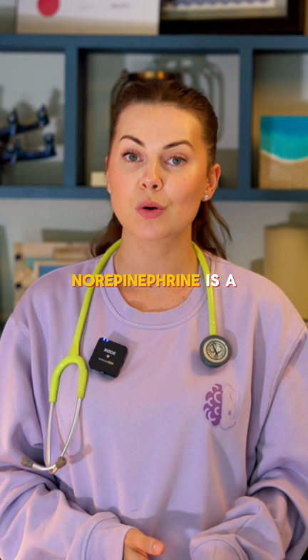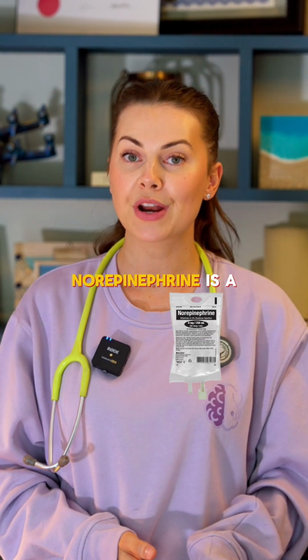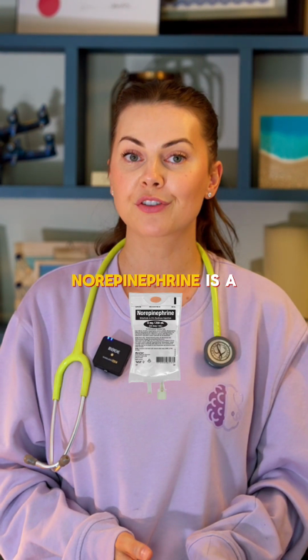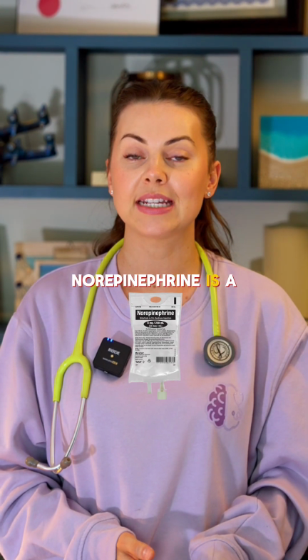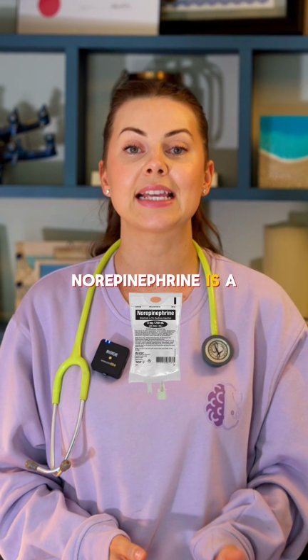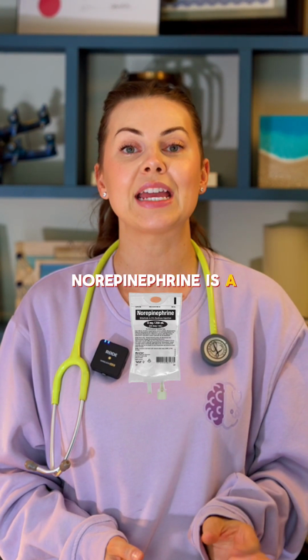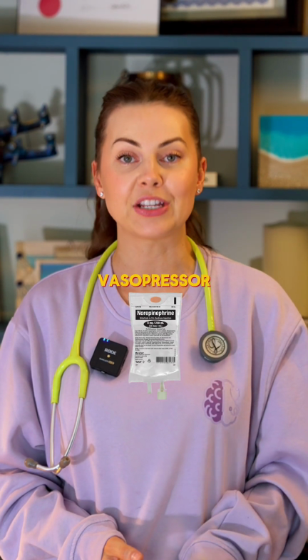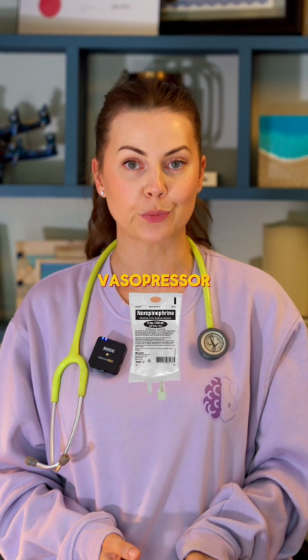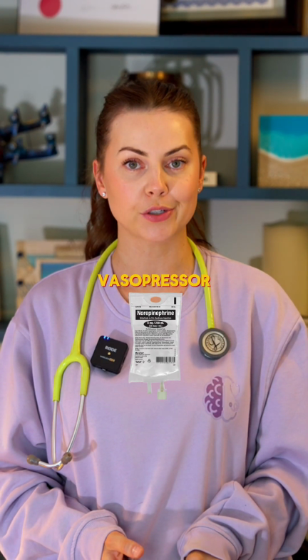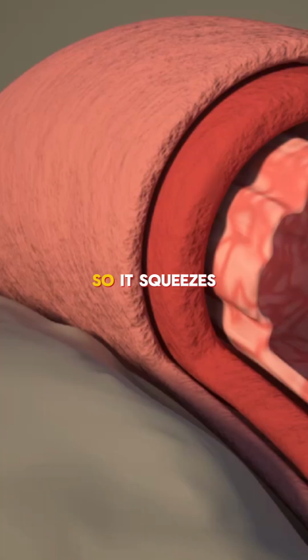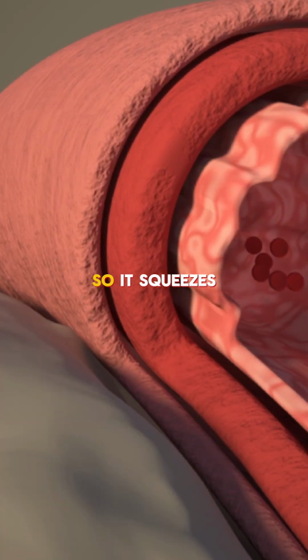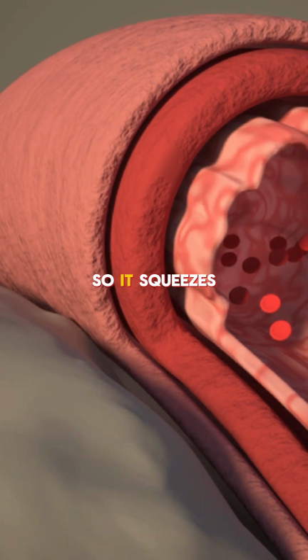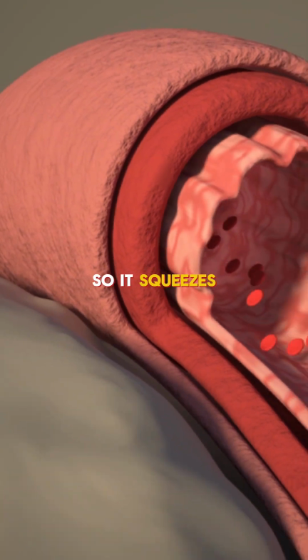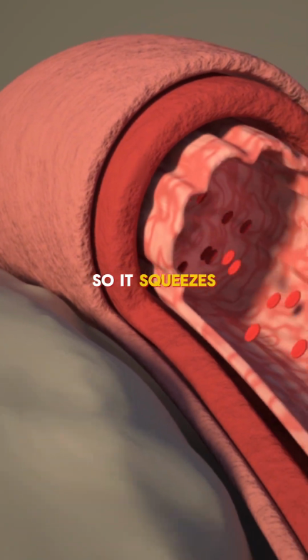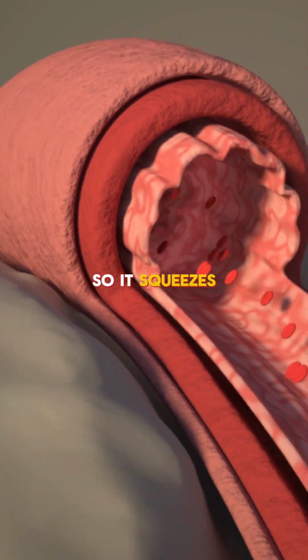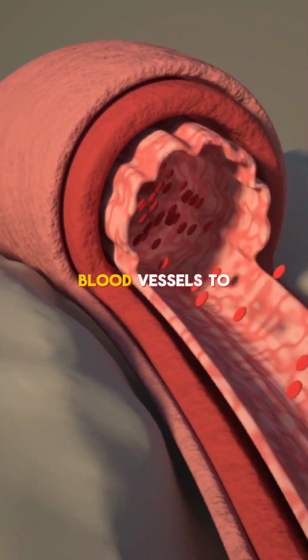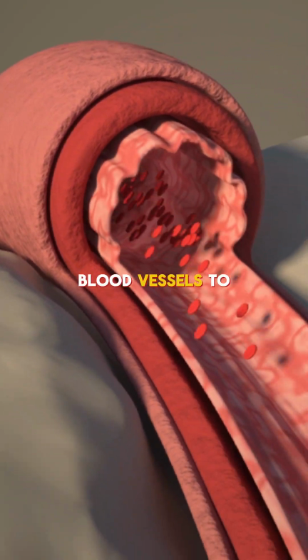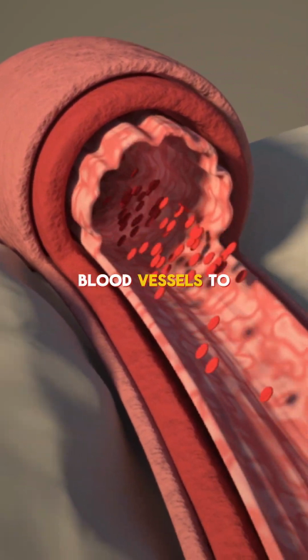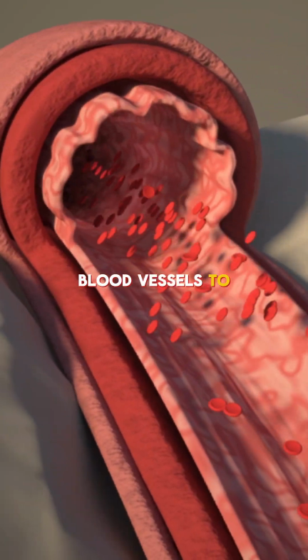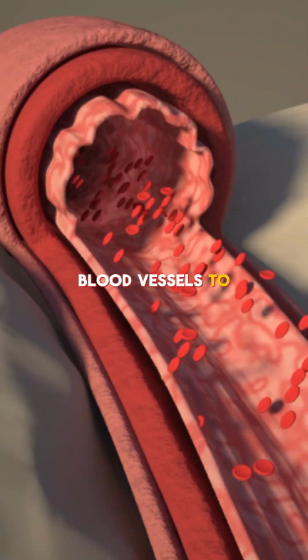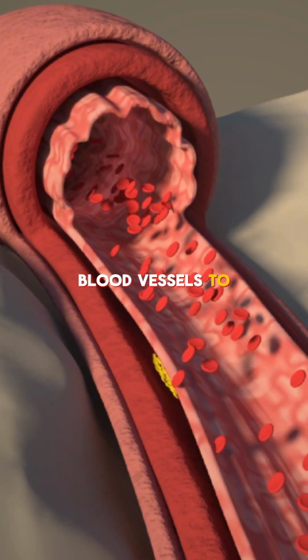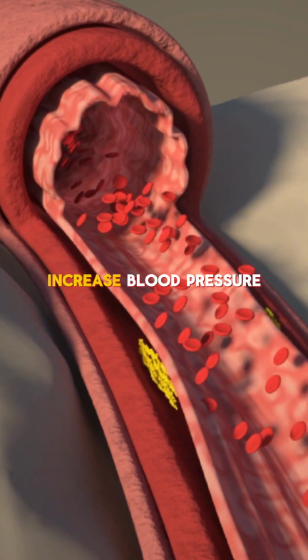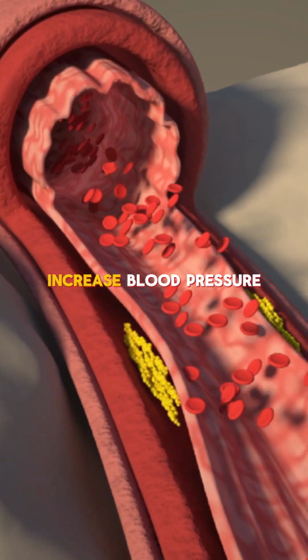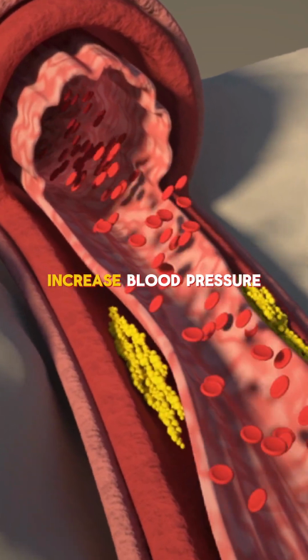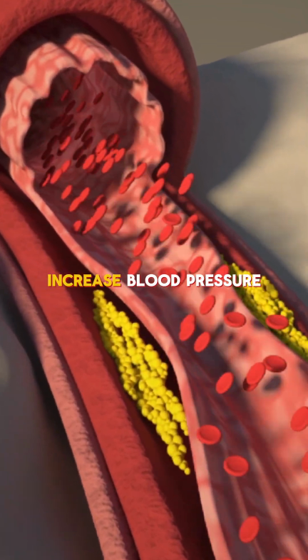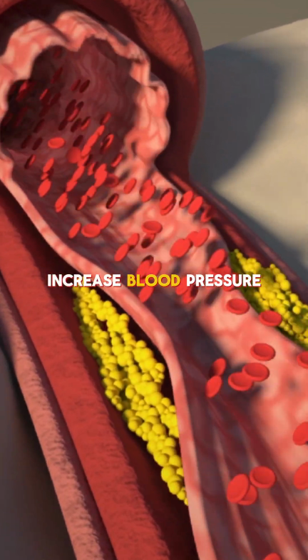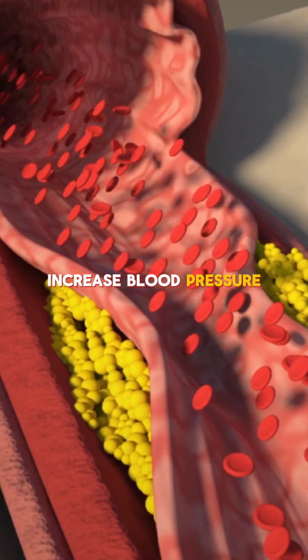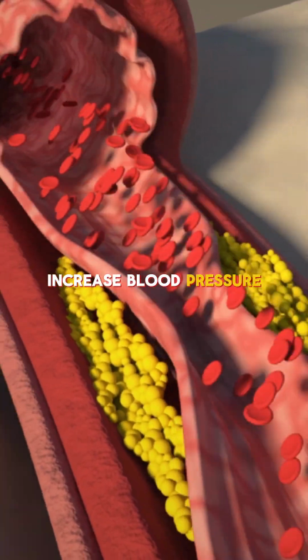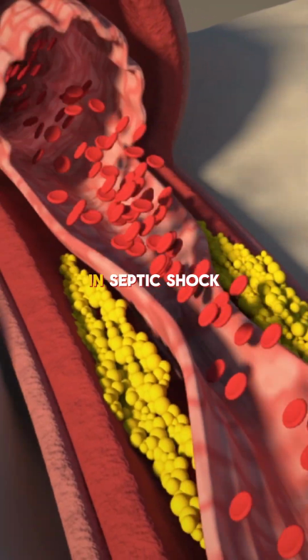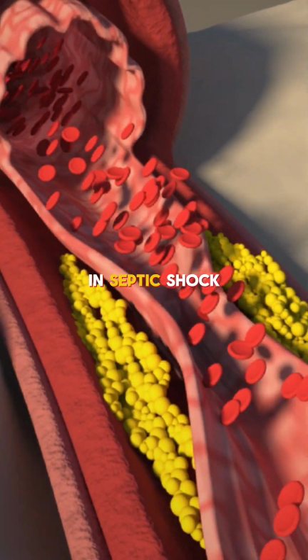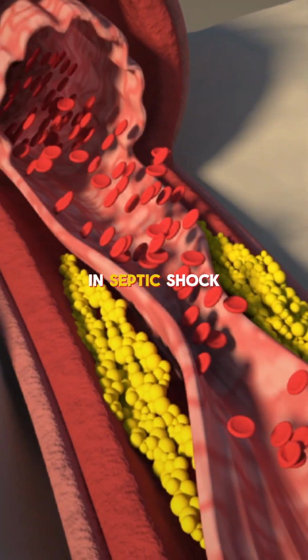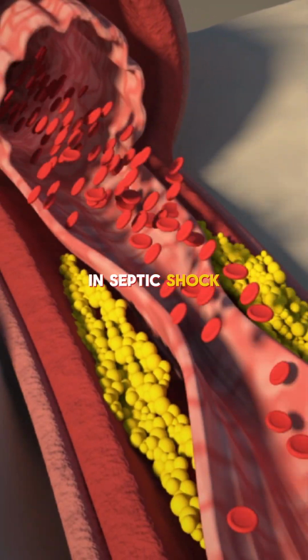Norepinephrine is a vasopressor, so it squeezes blood vessels to increase blood pressure in septic shock.